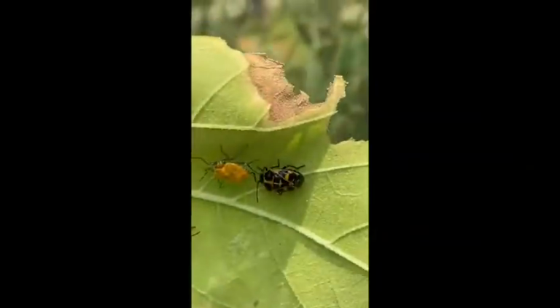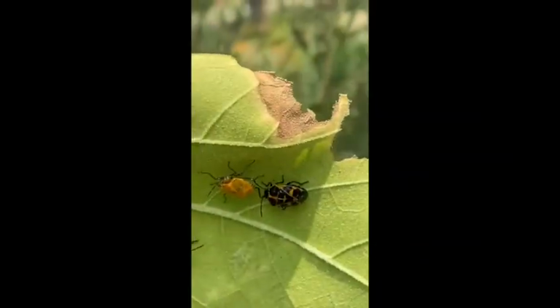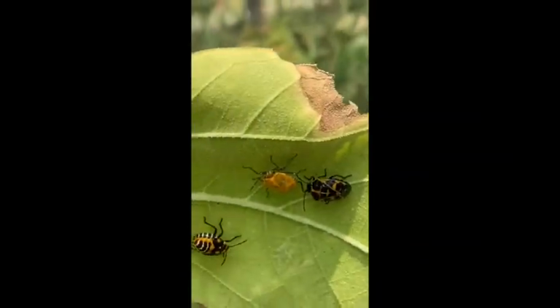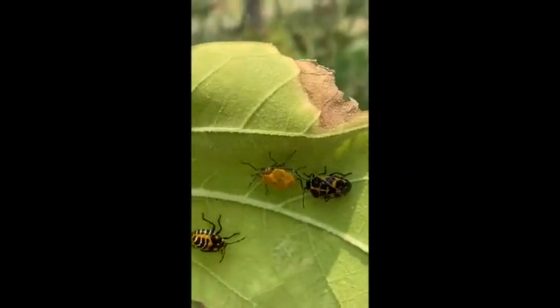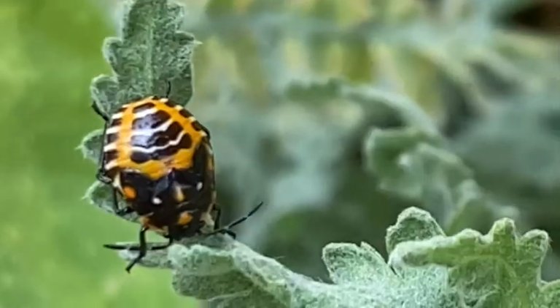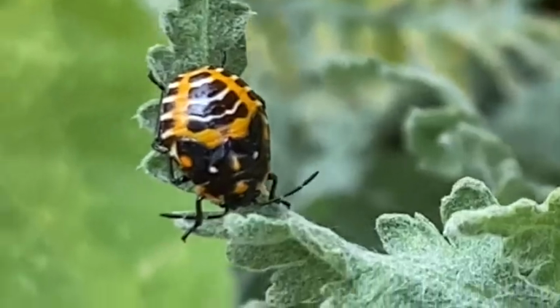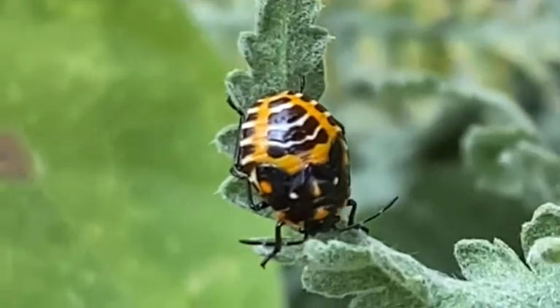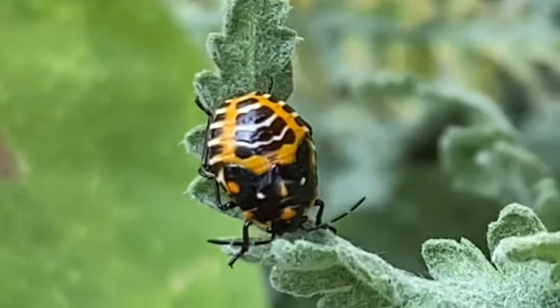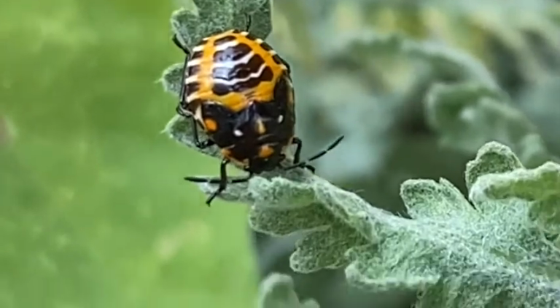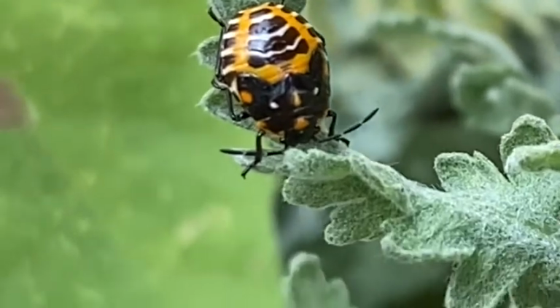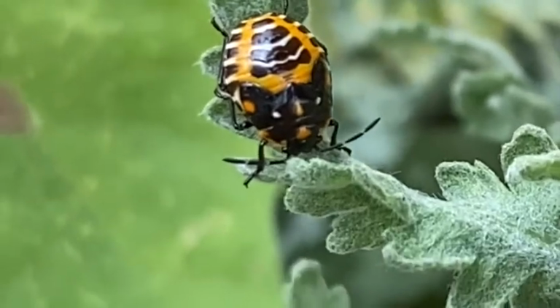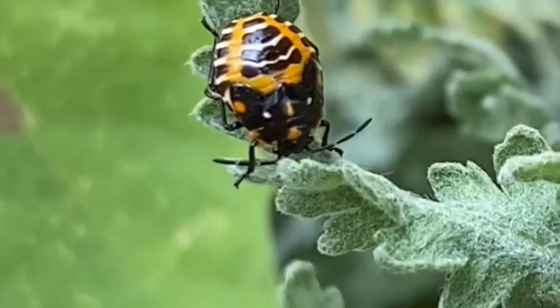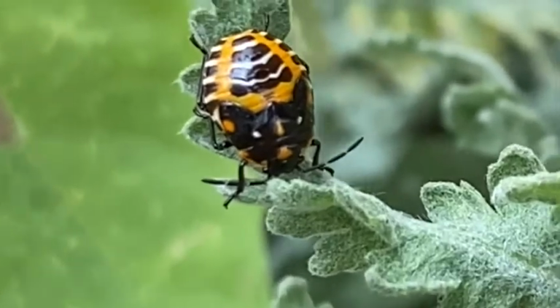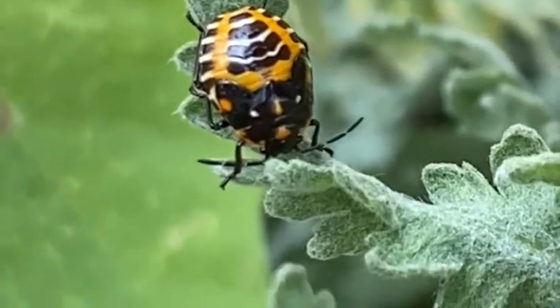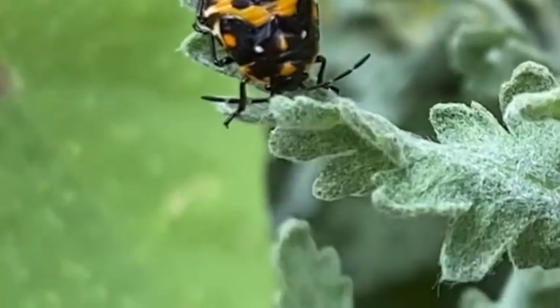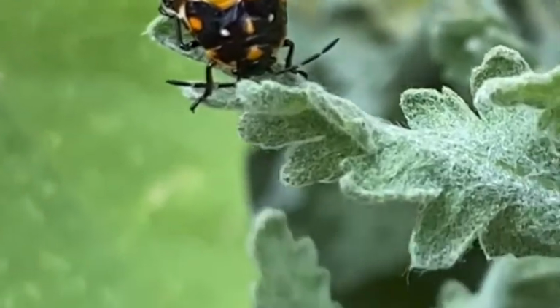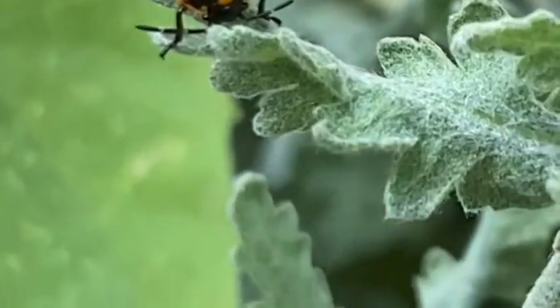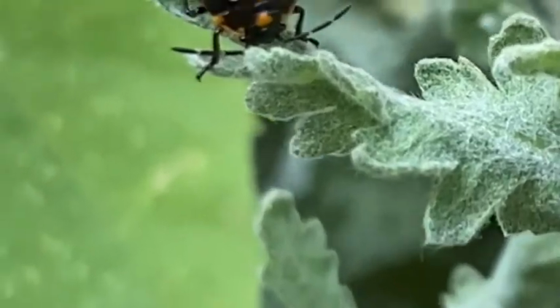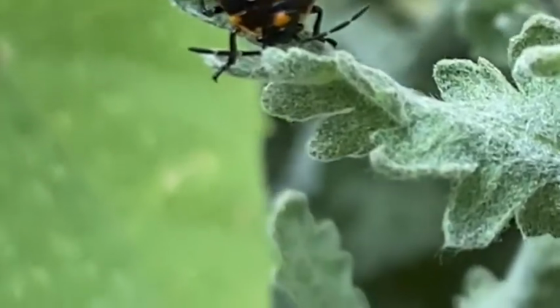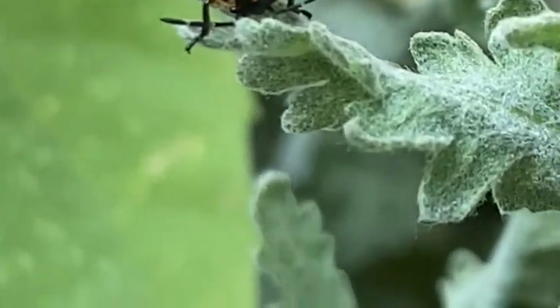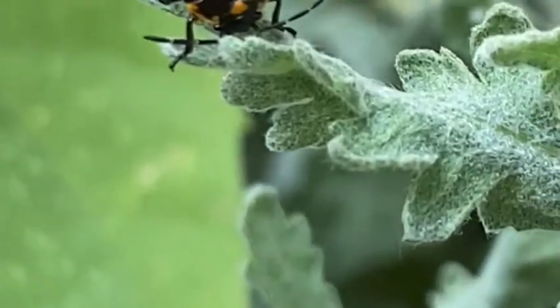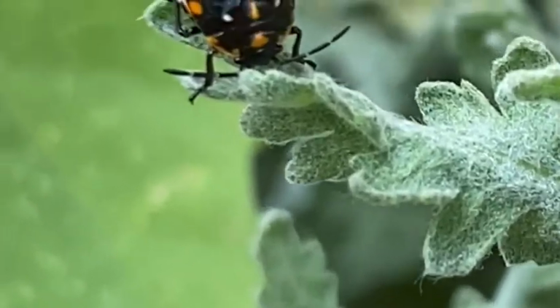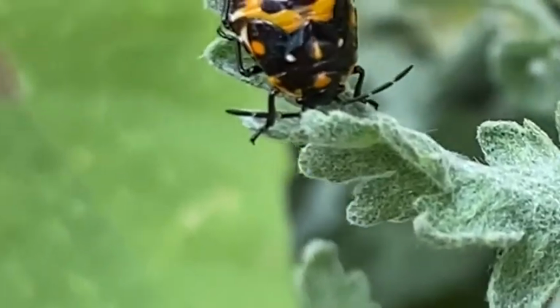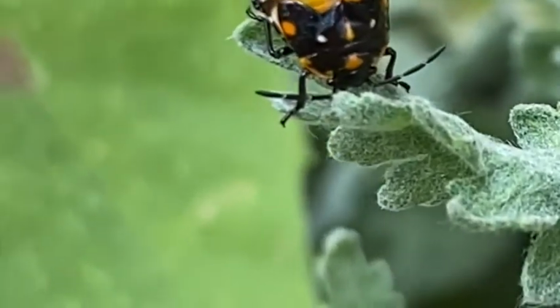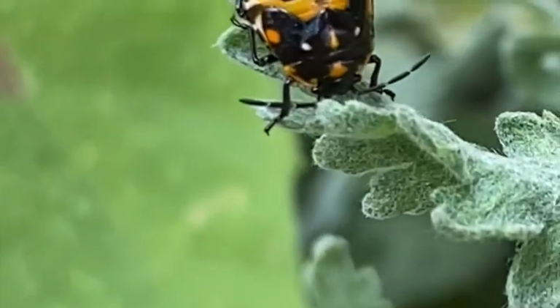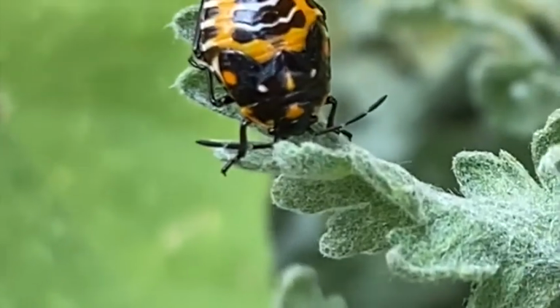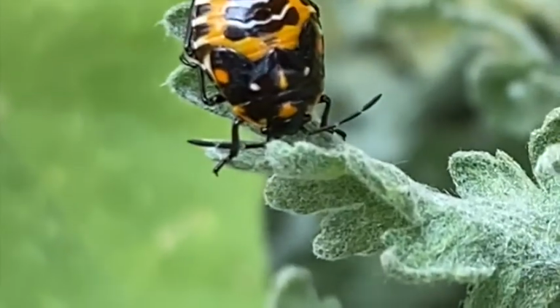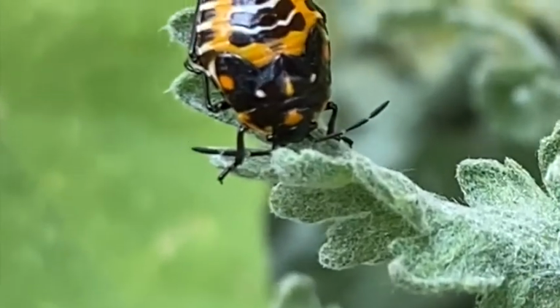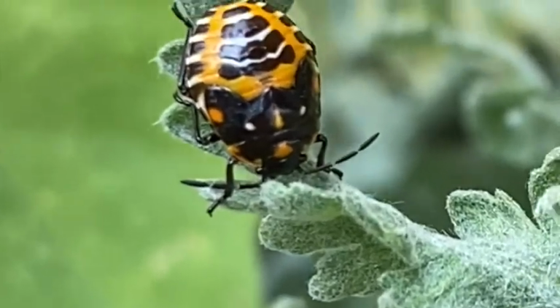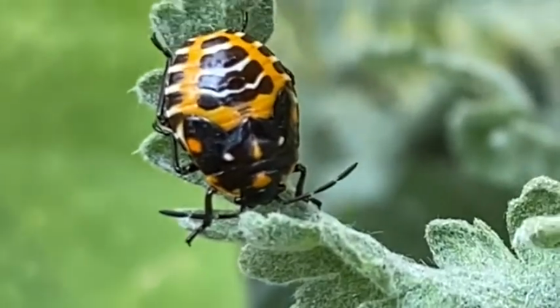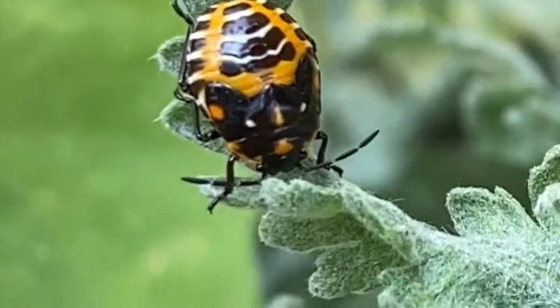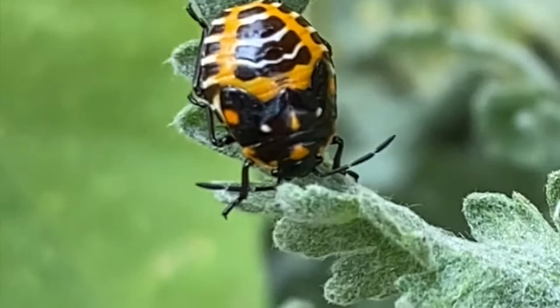Some beetles — they look a little like ladybug beetles.